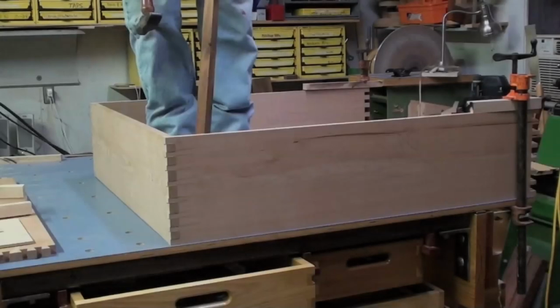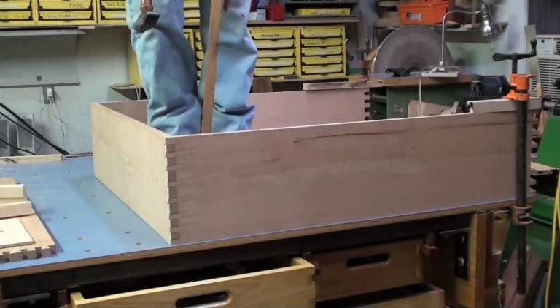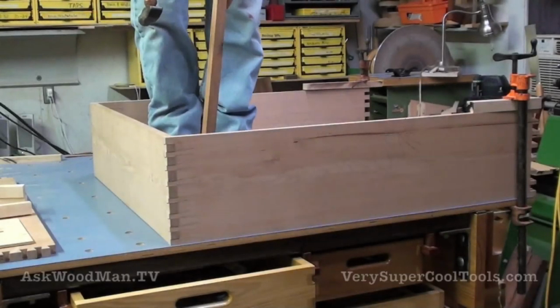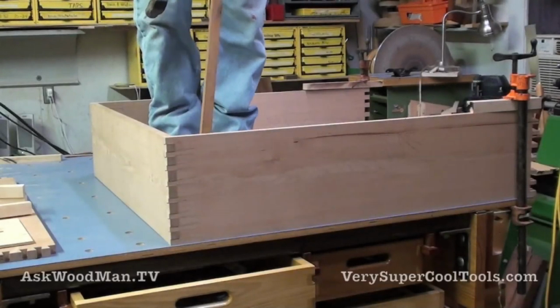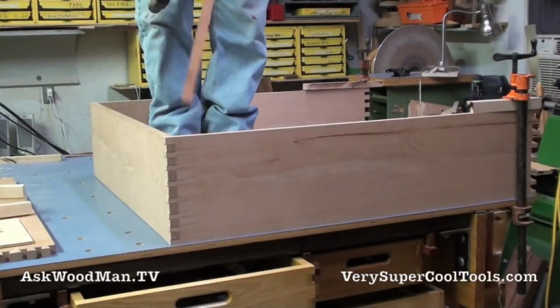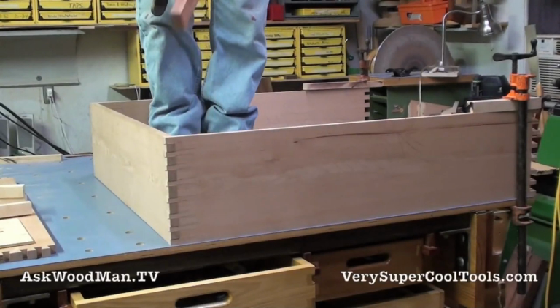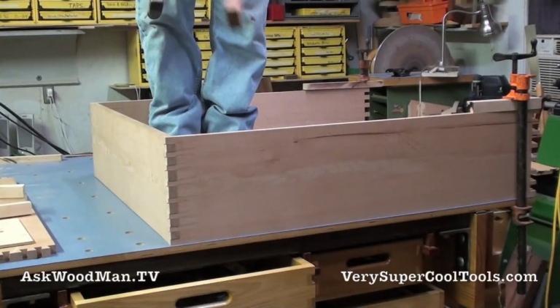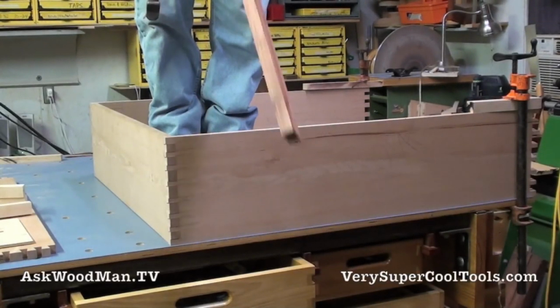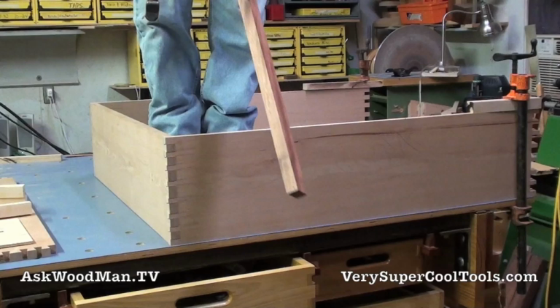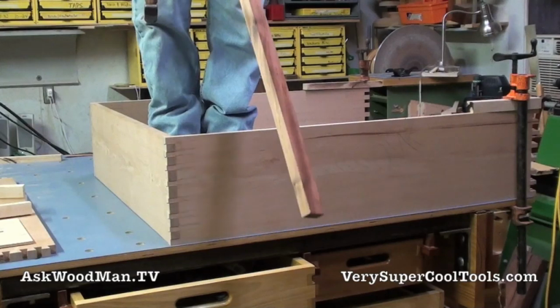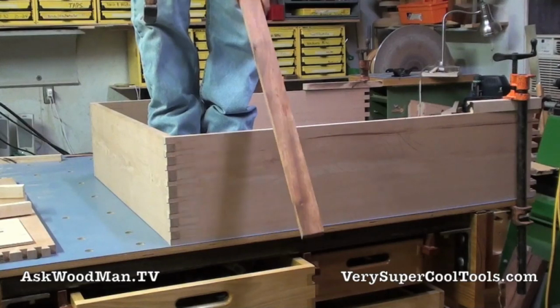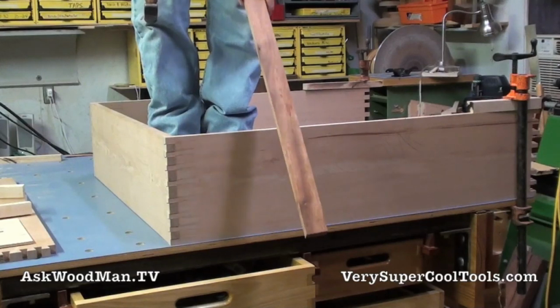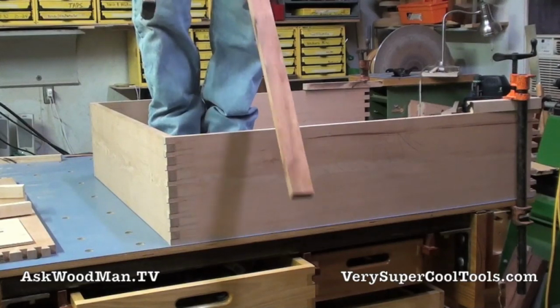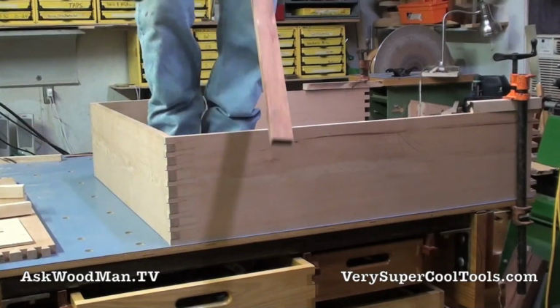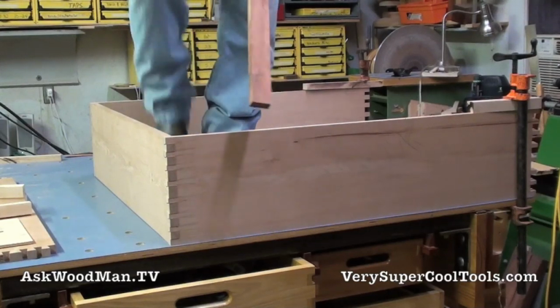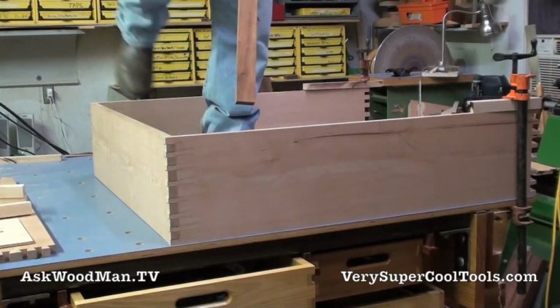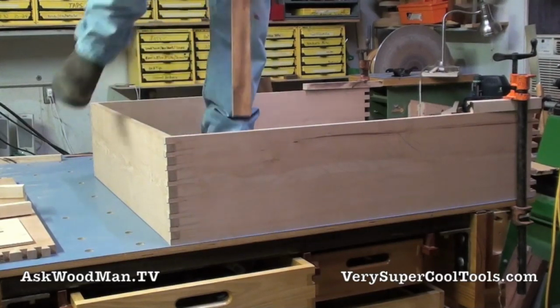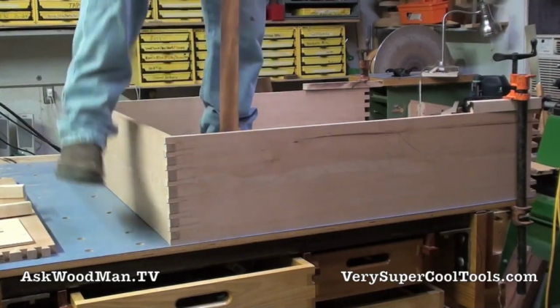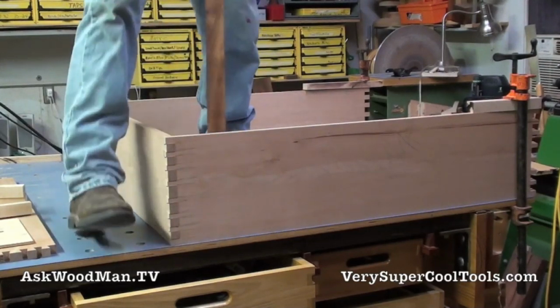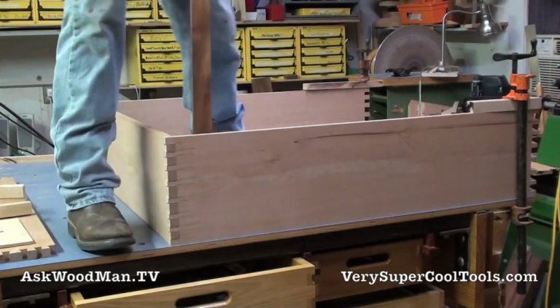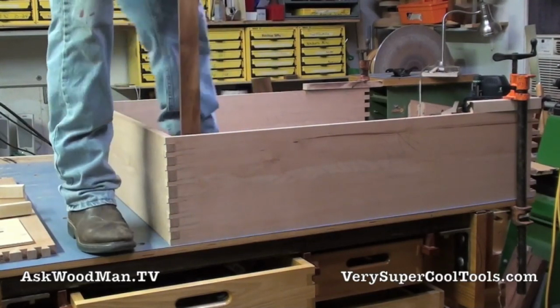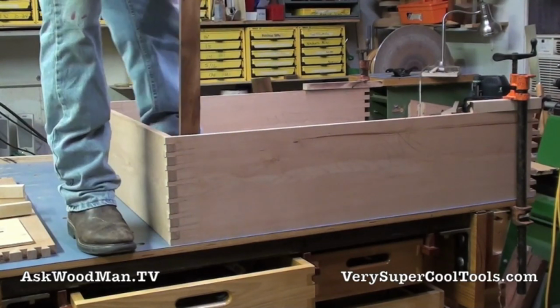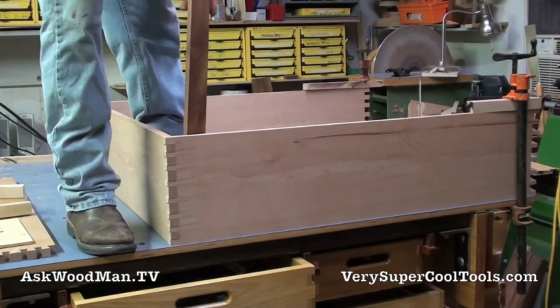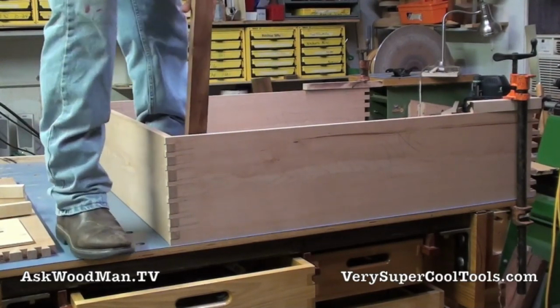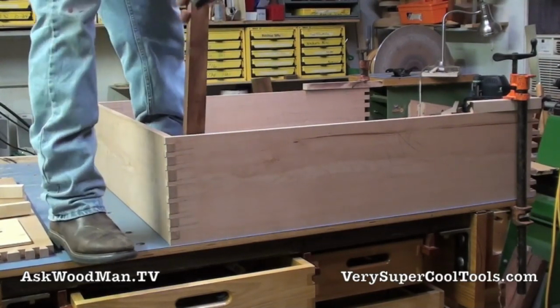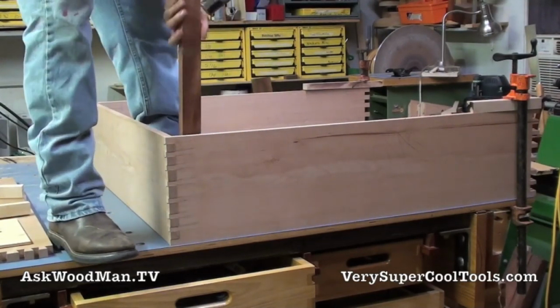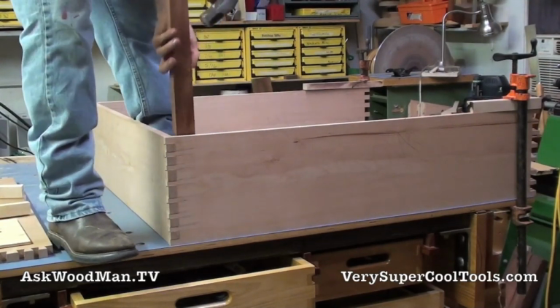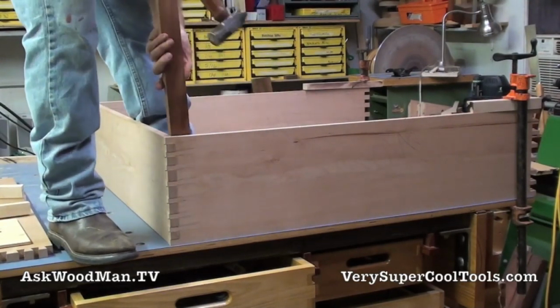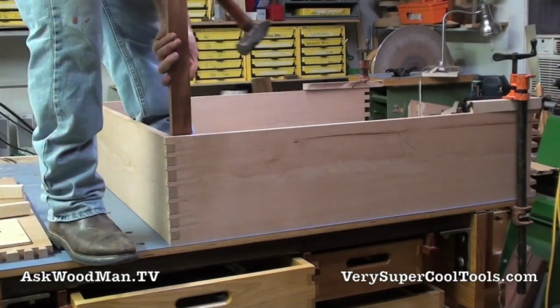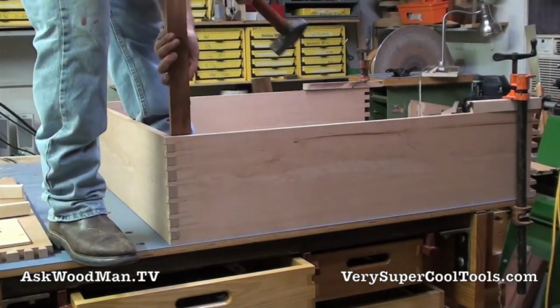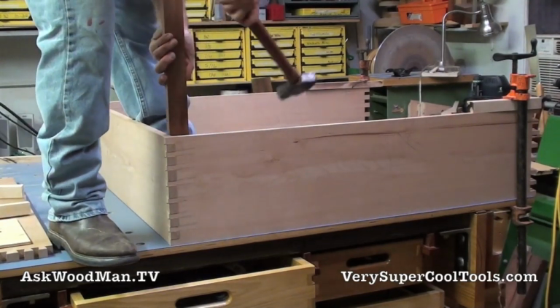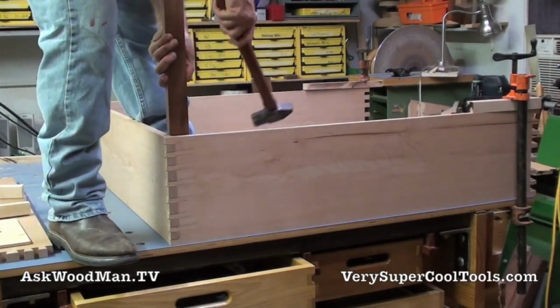So I got a nice milled up straight piece of wood here that I can hold flat.